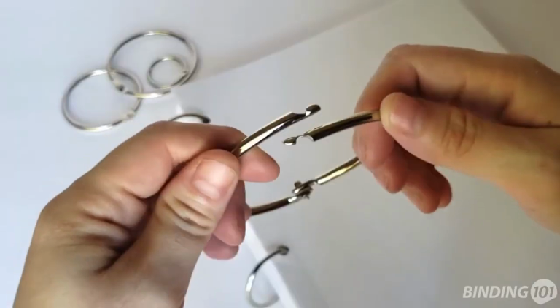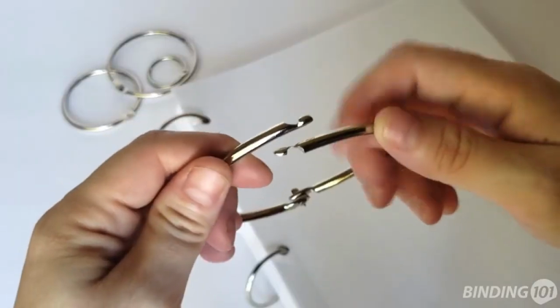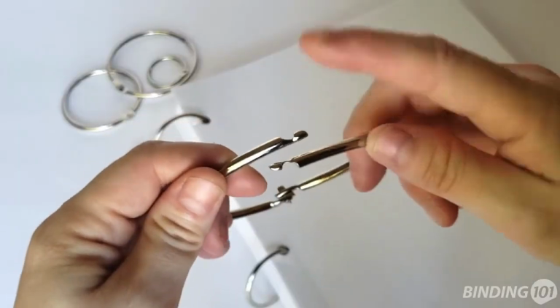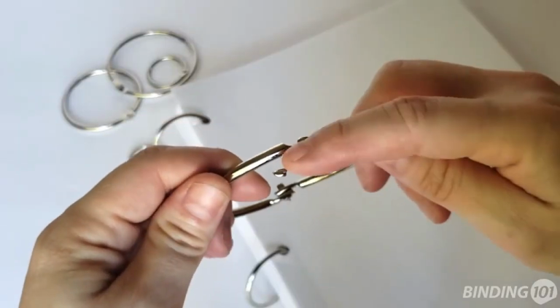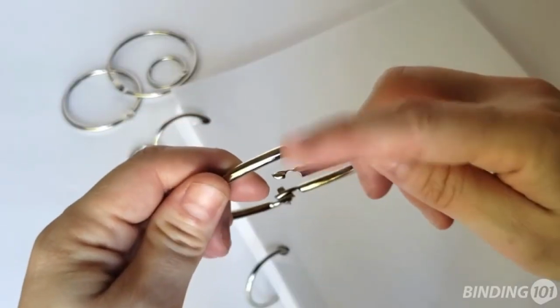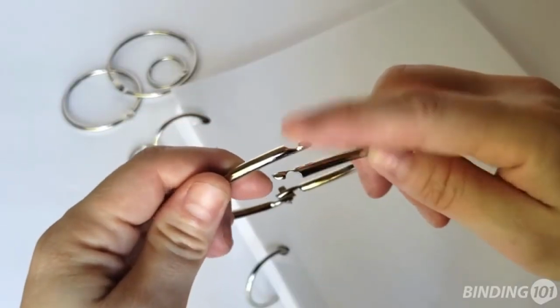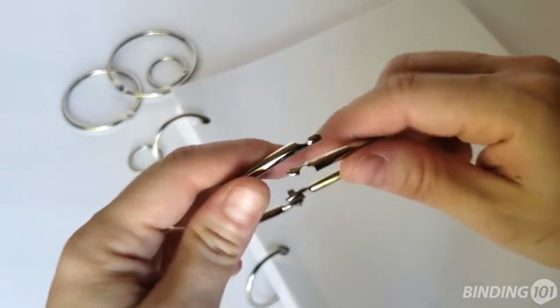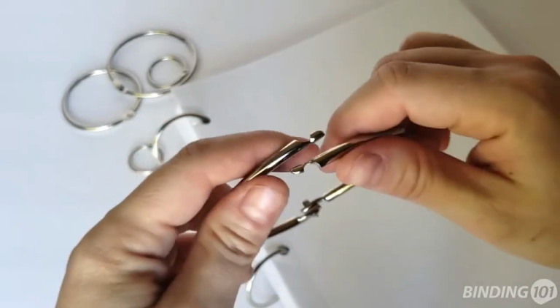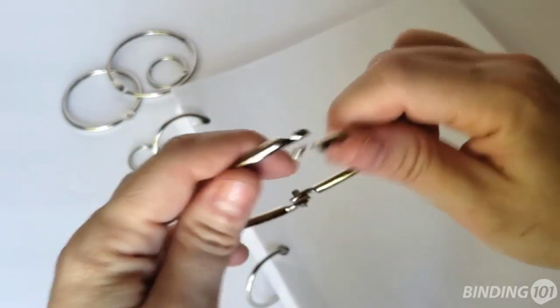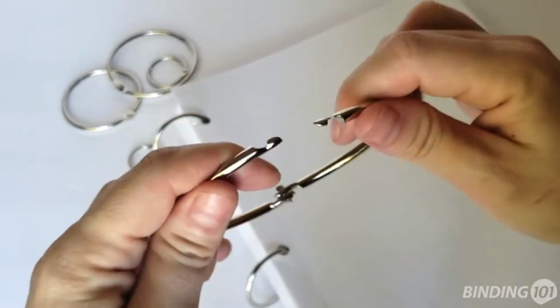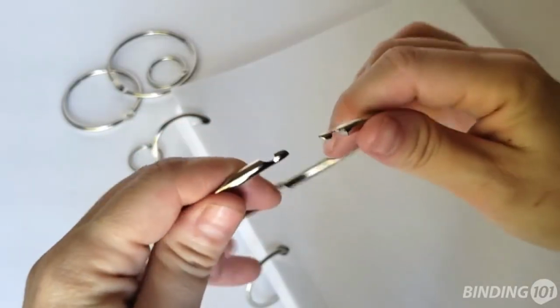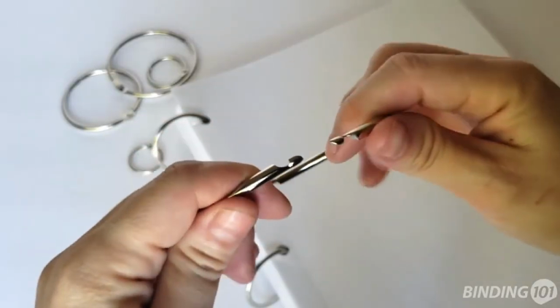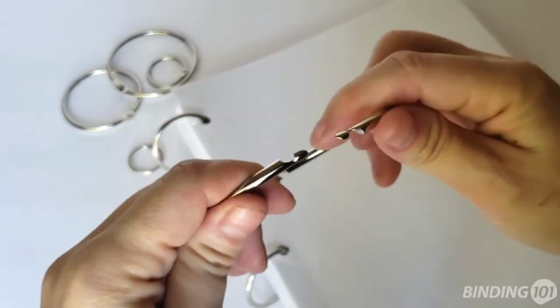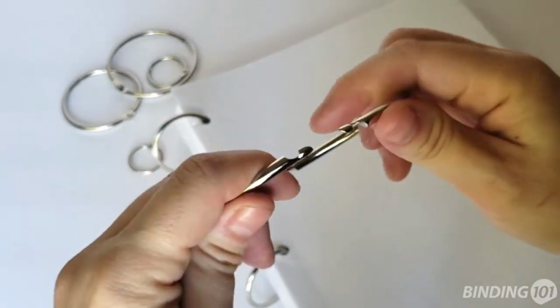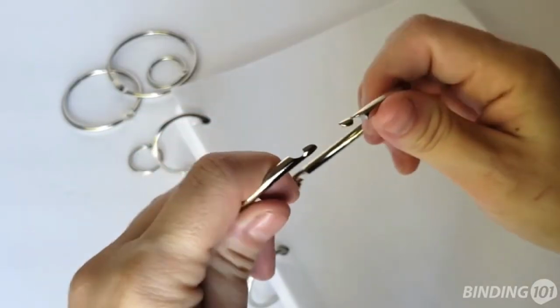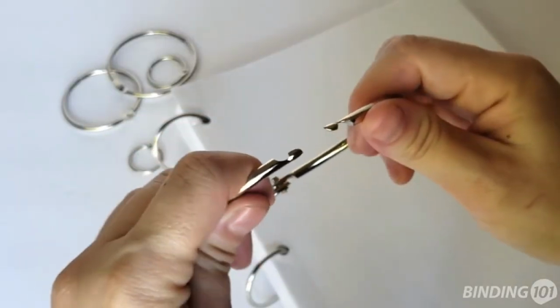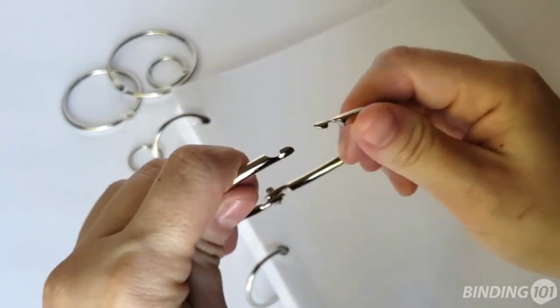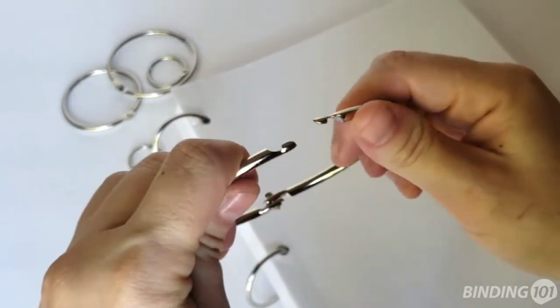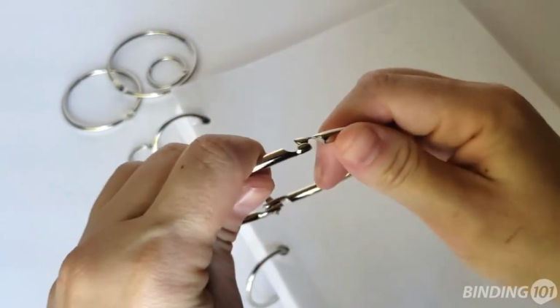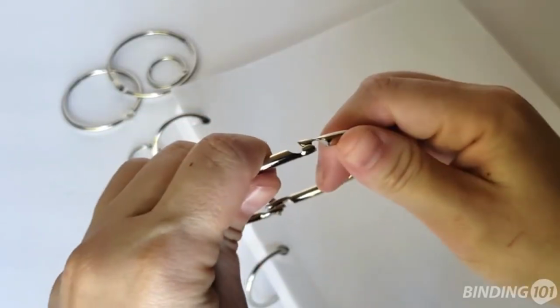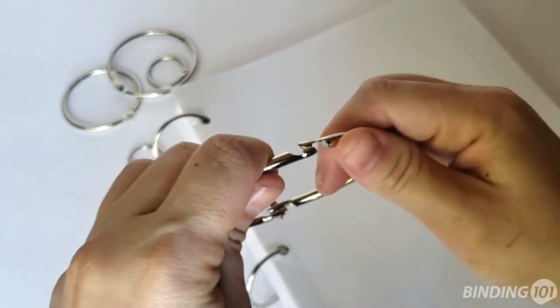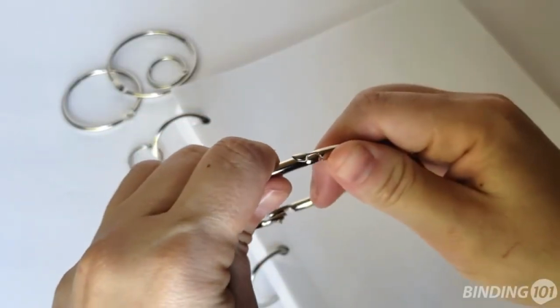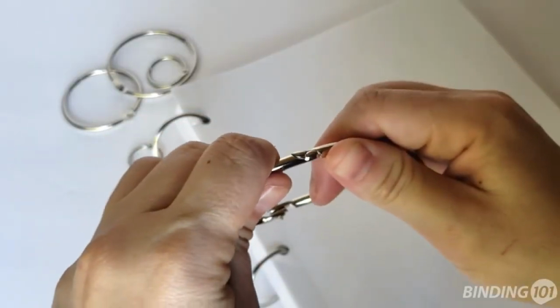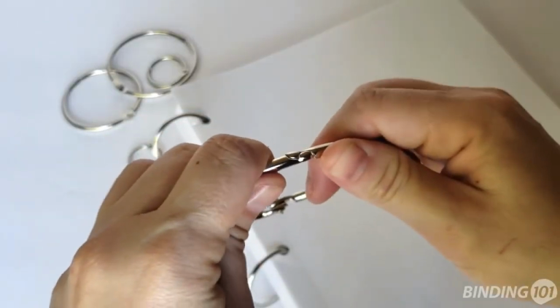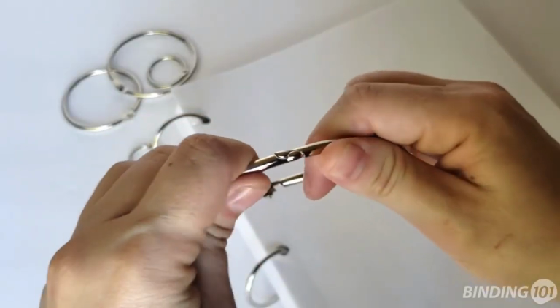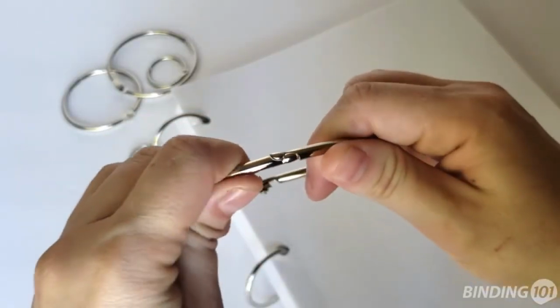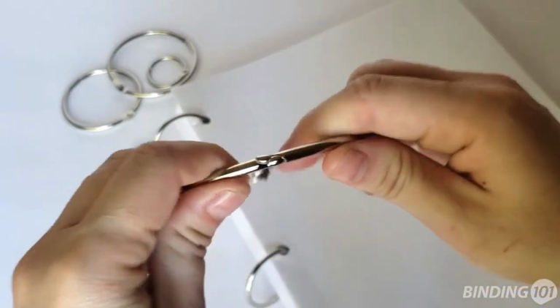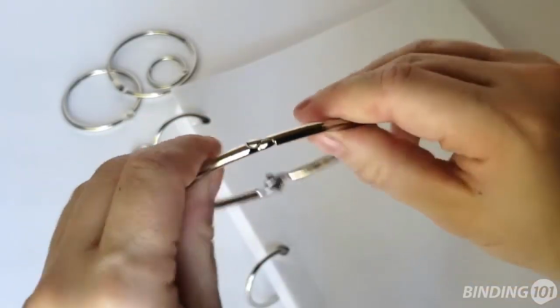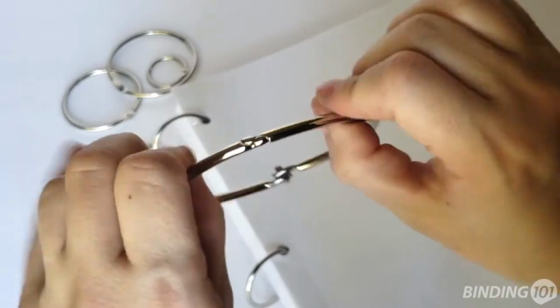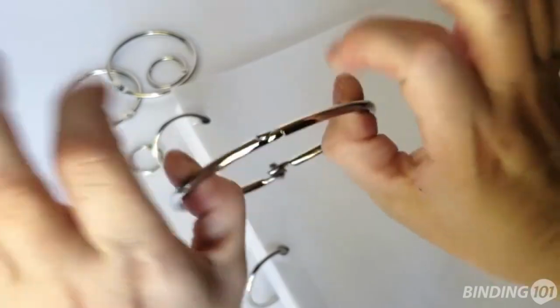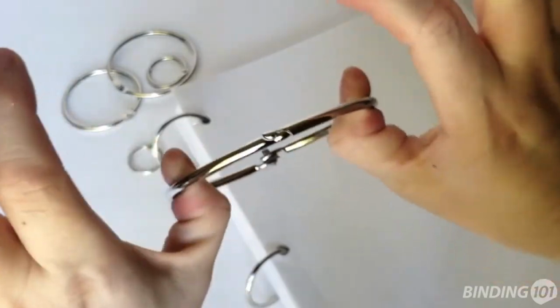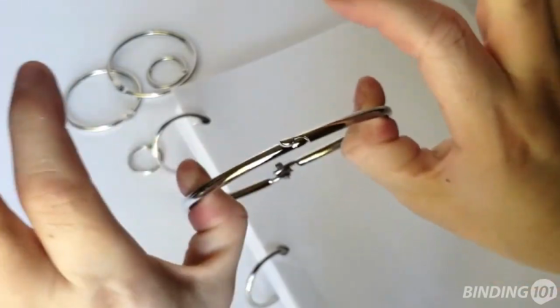The overextension of the rings is what holds them closed so well, so once you close your rings around your items, they won't fall out.